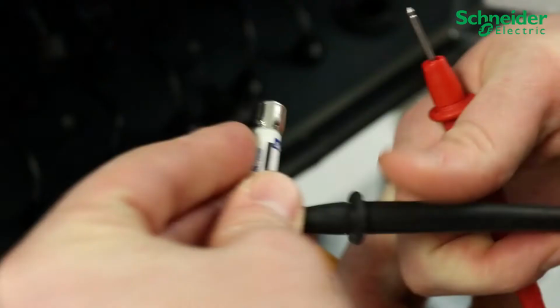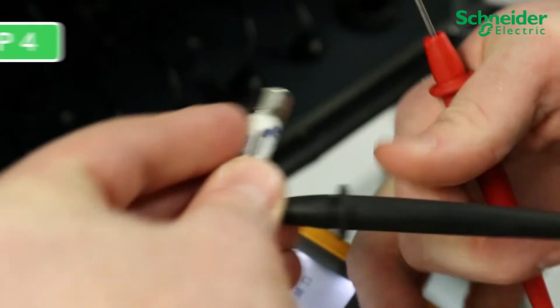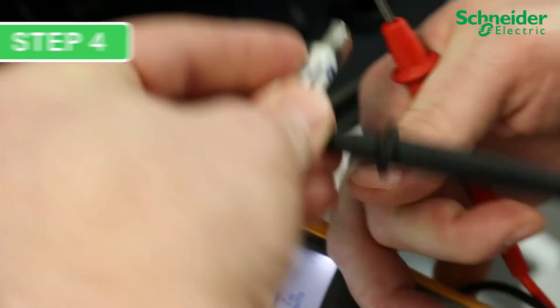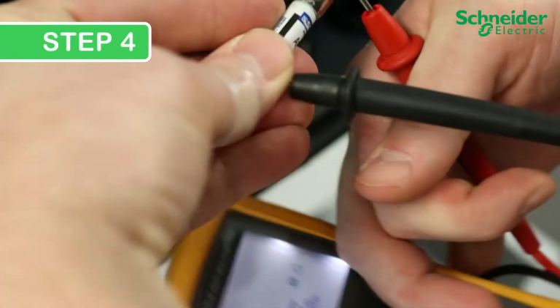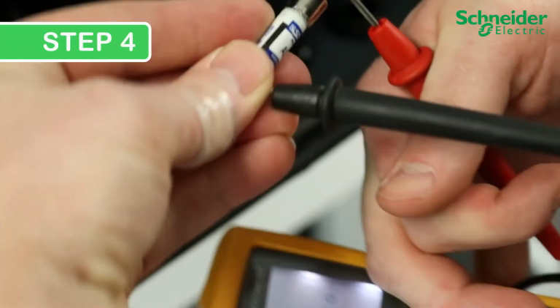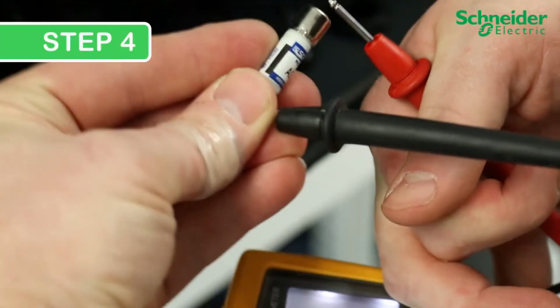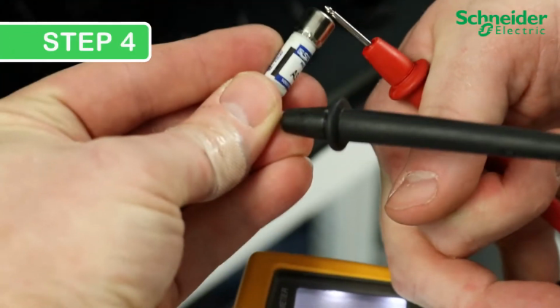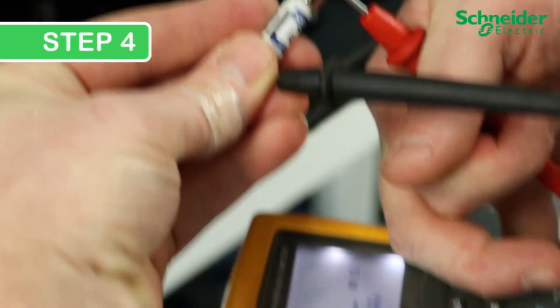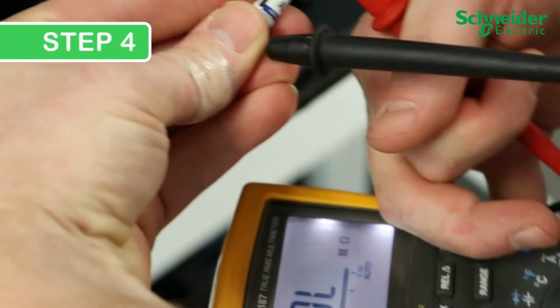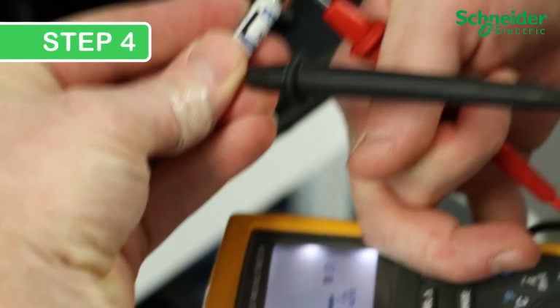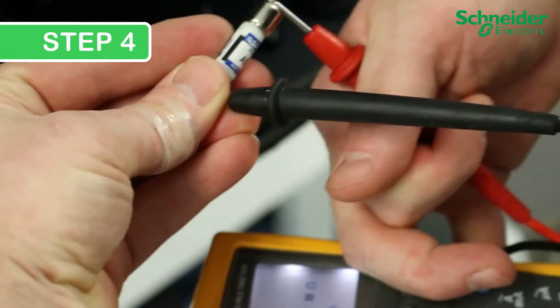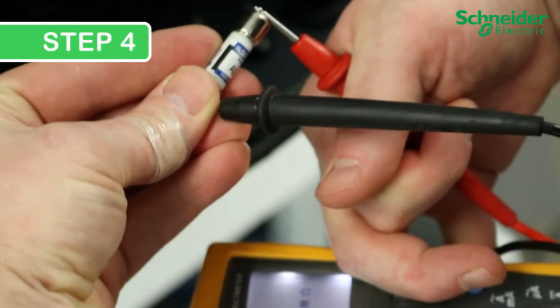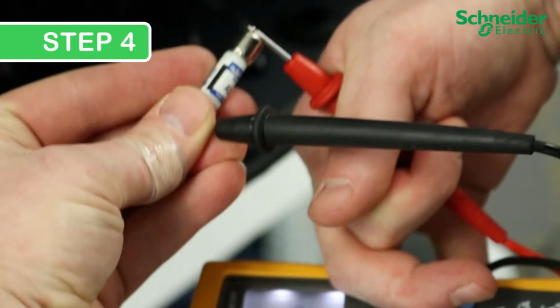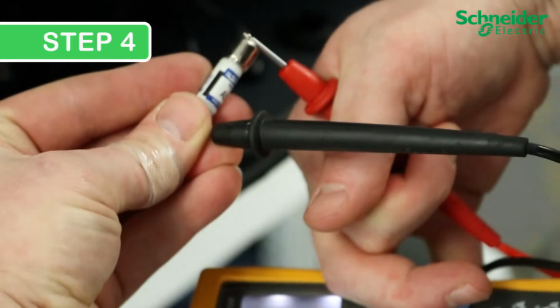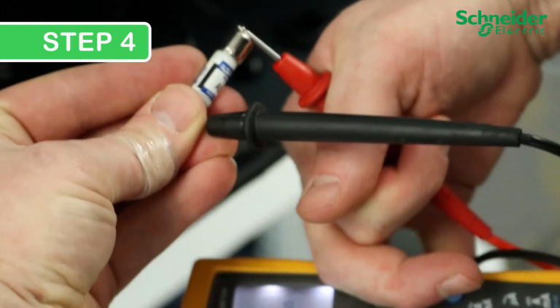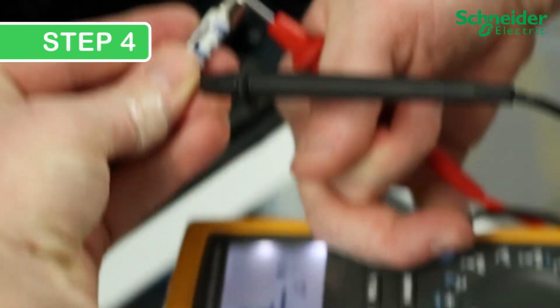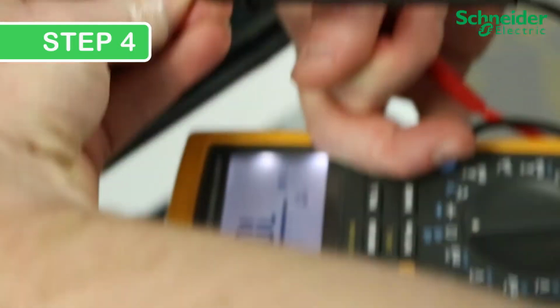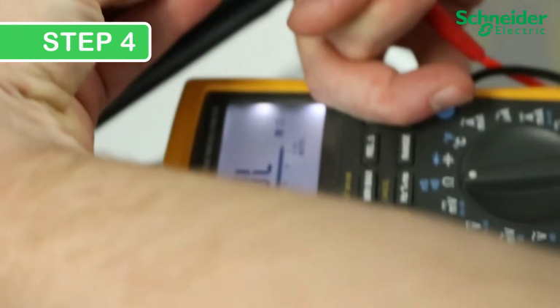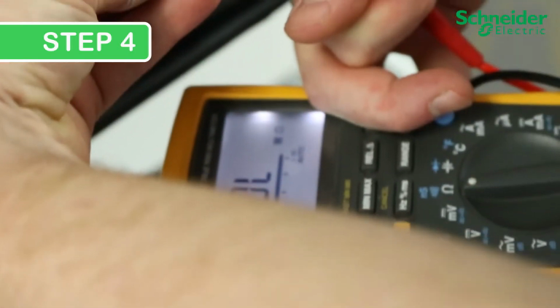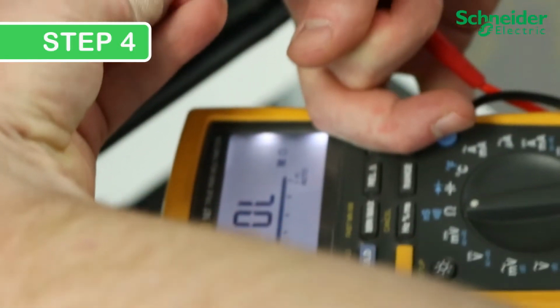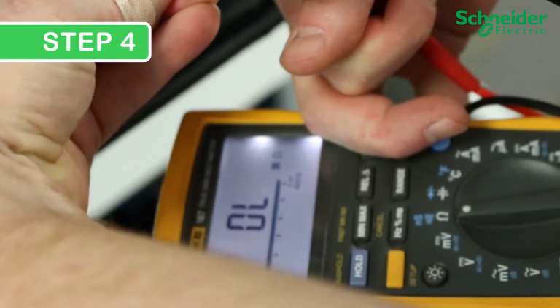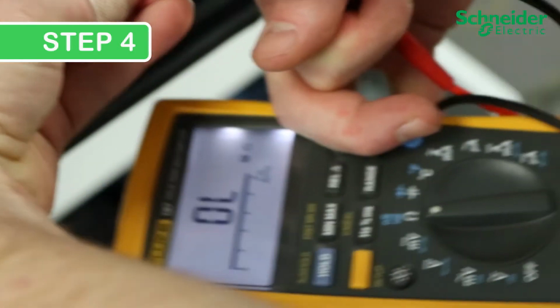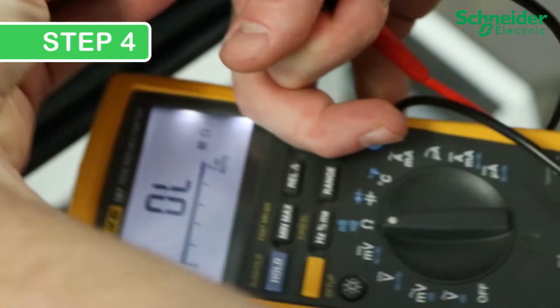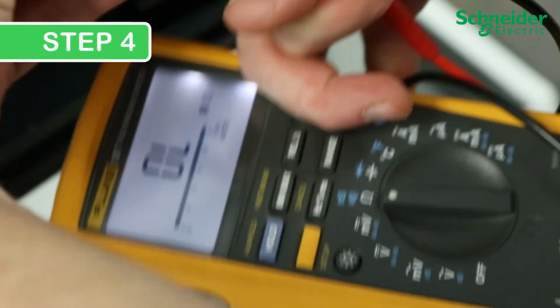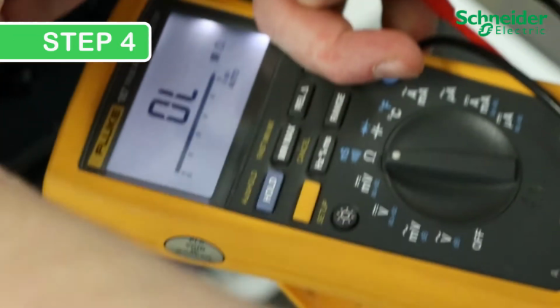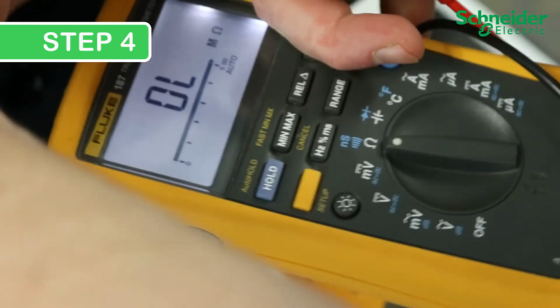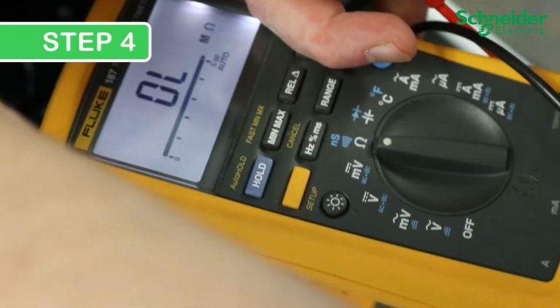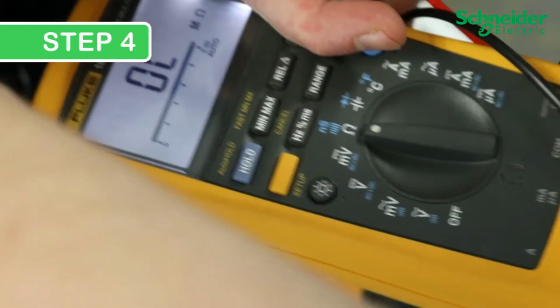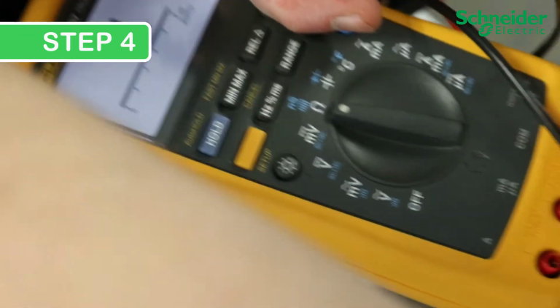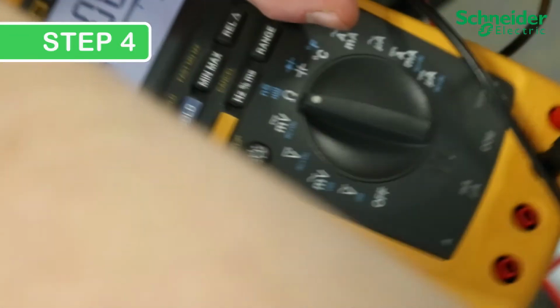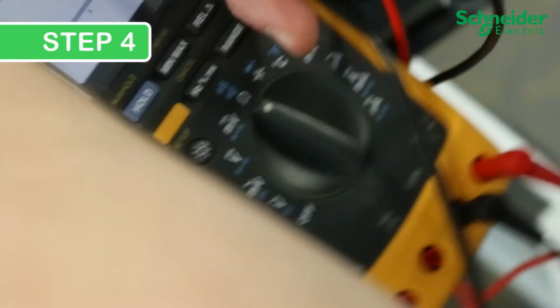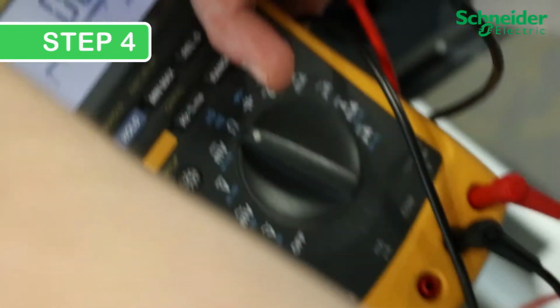Step 4. Using a multimeter, measure the fuse for high impedance to confirm it is spent.